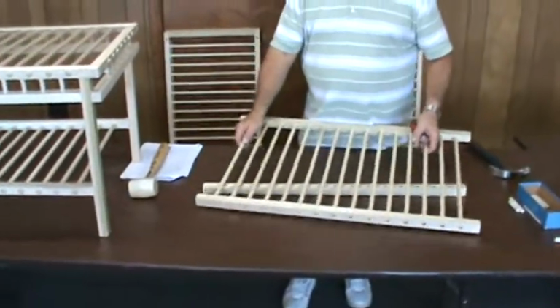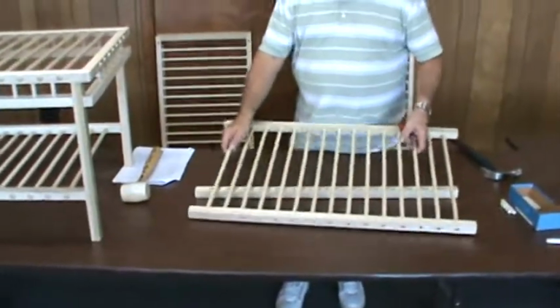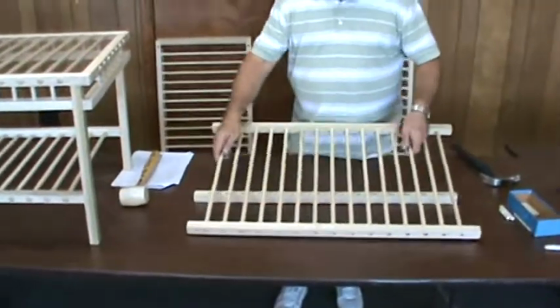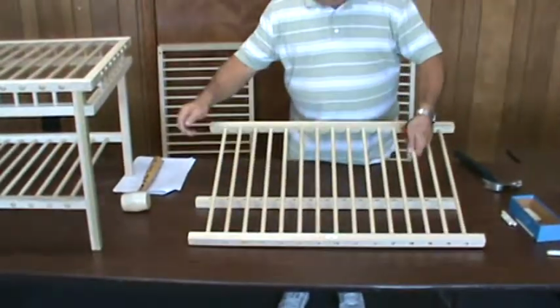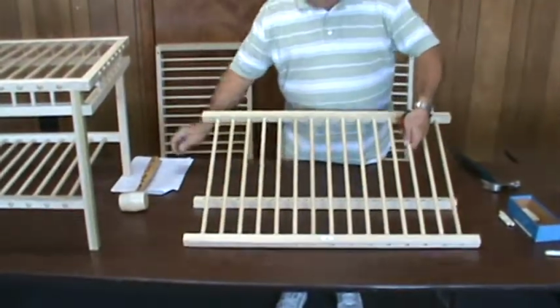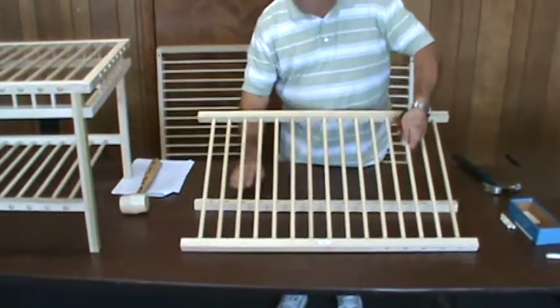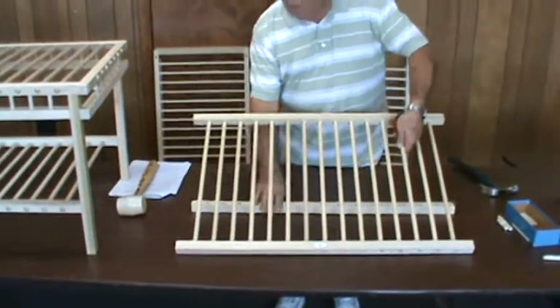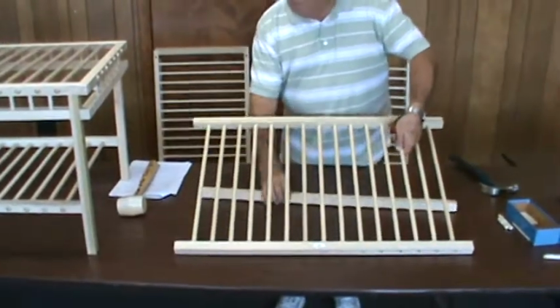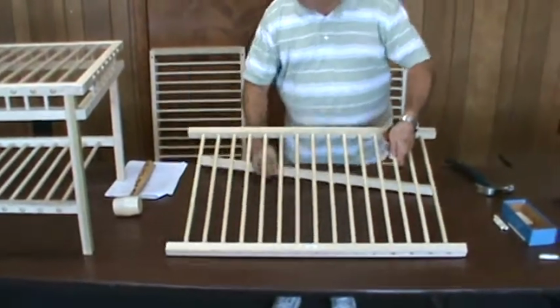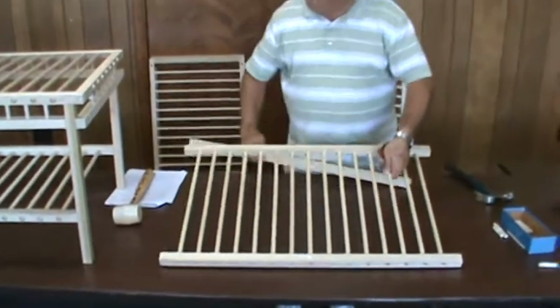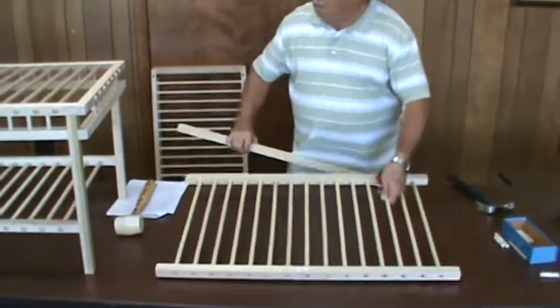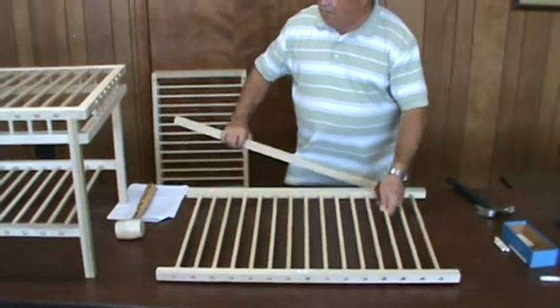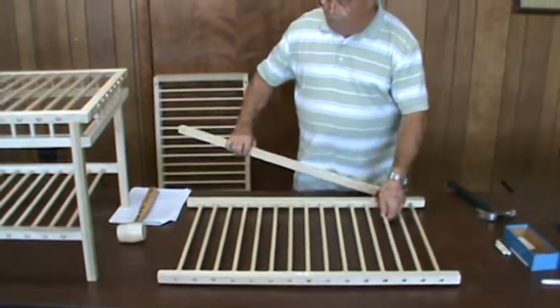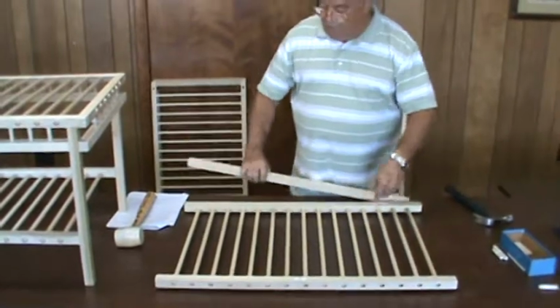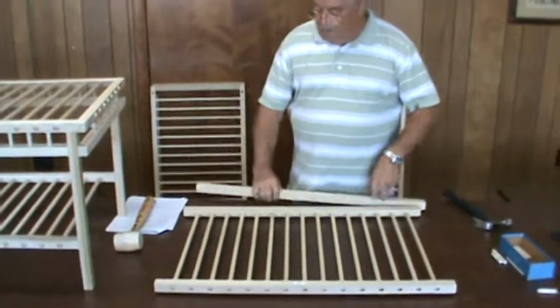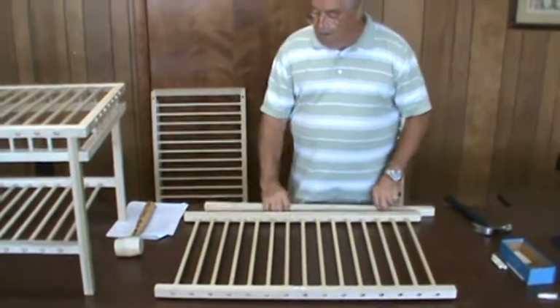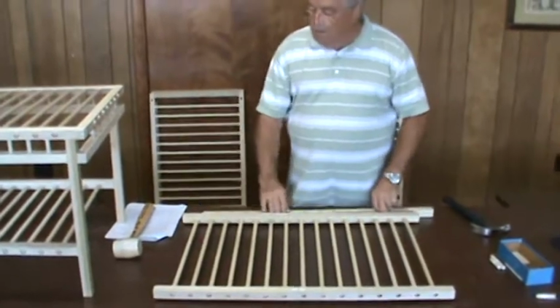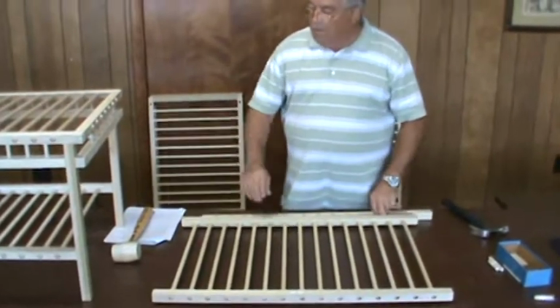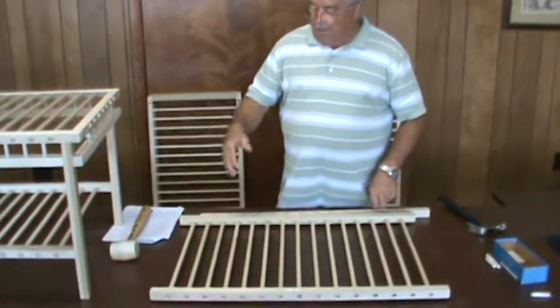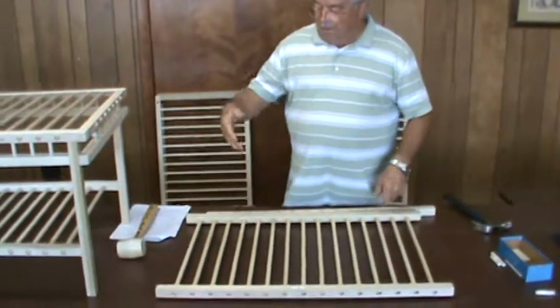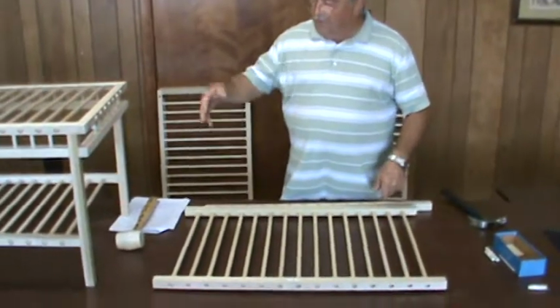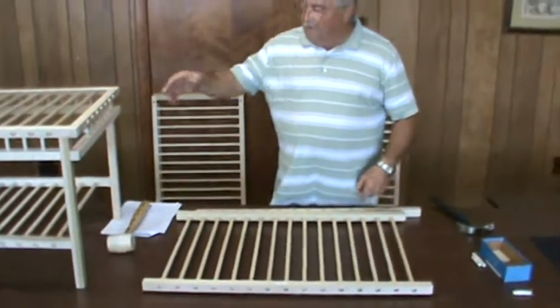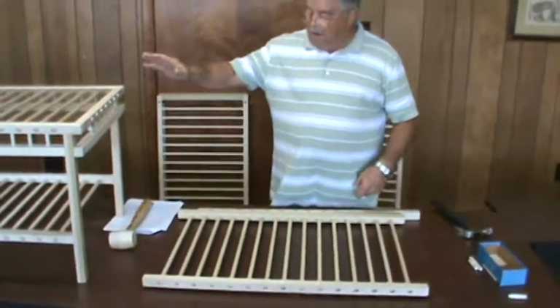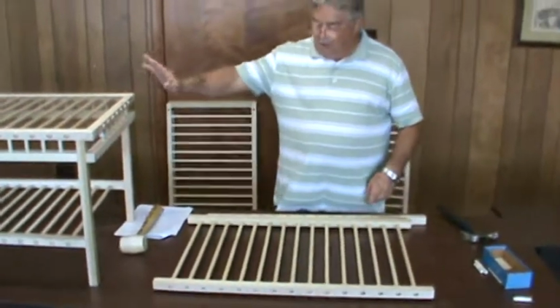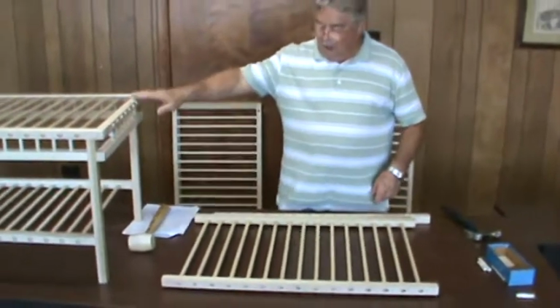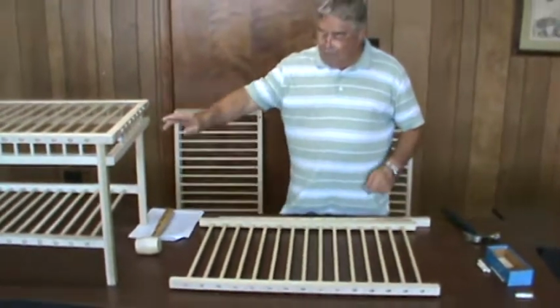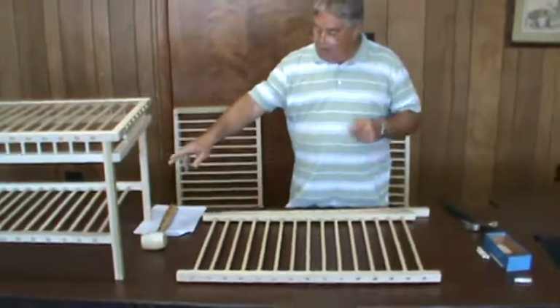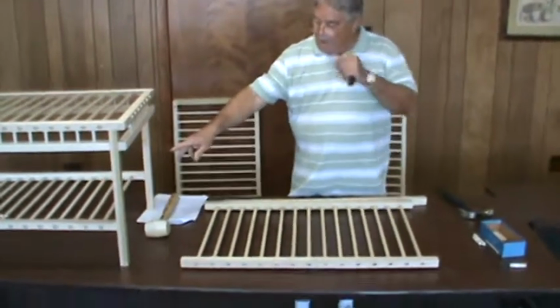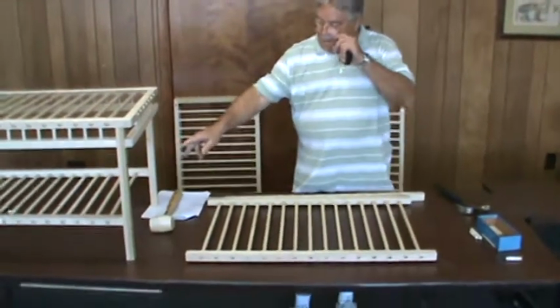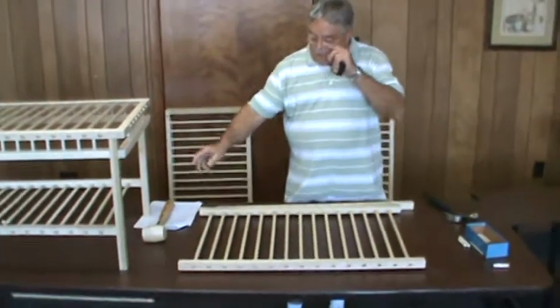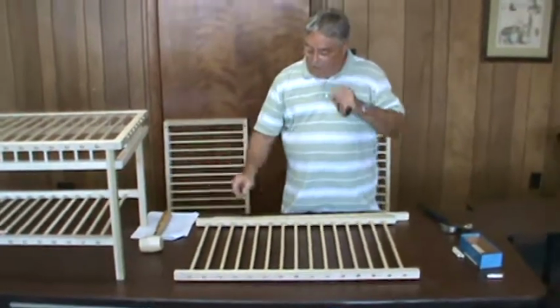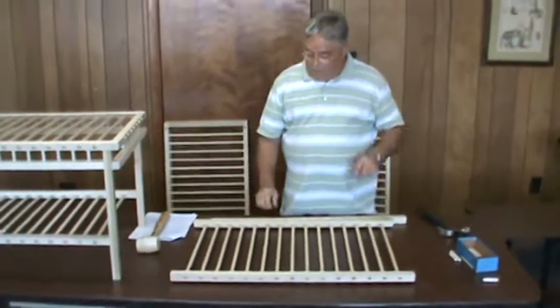That concludes the assembly of the top and bottom shelves.